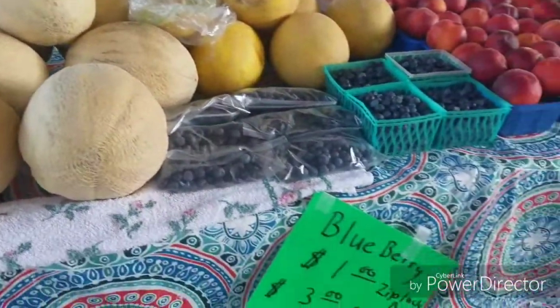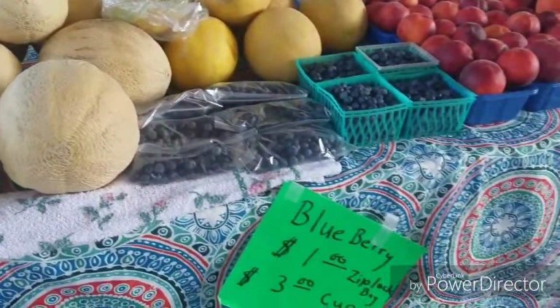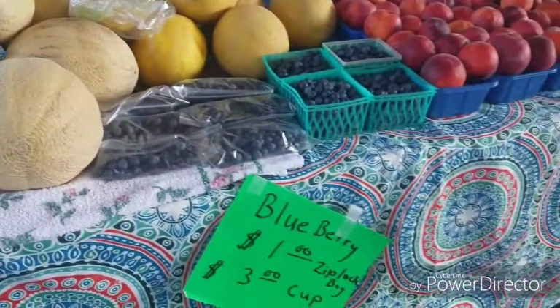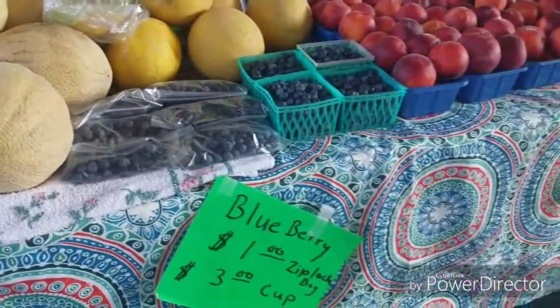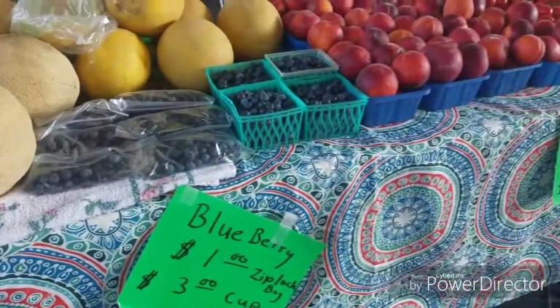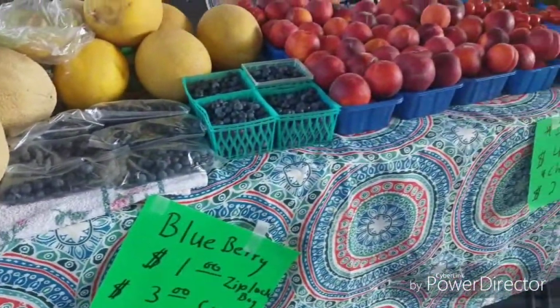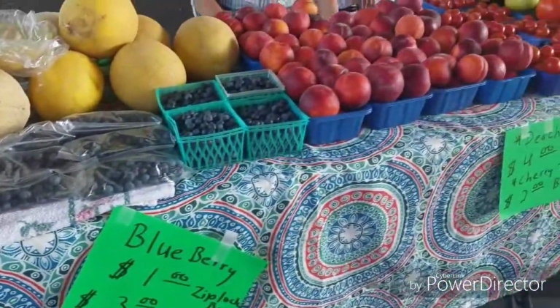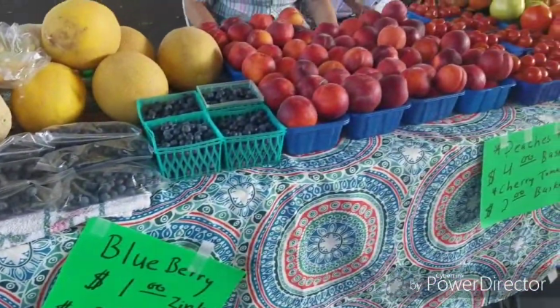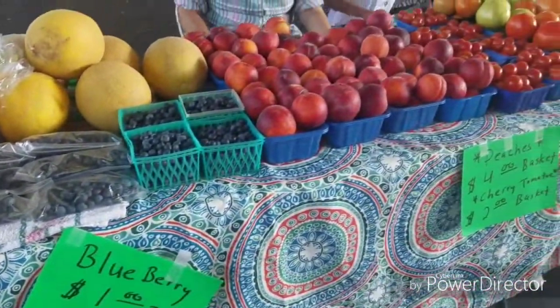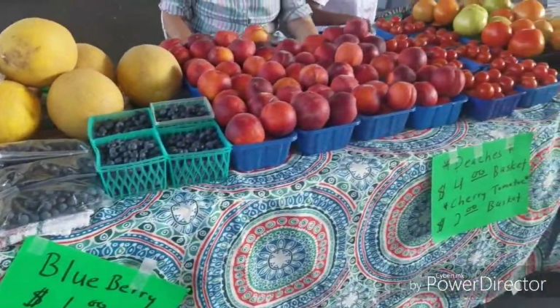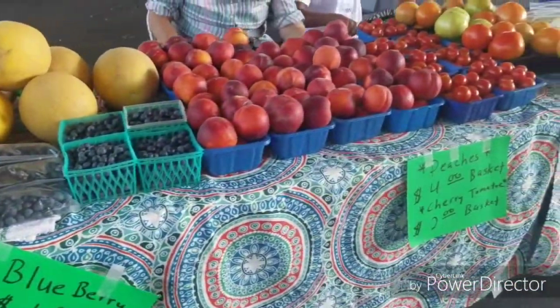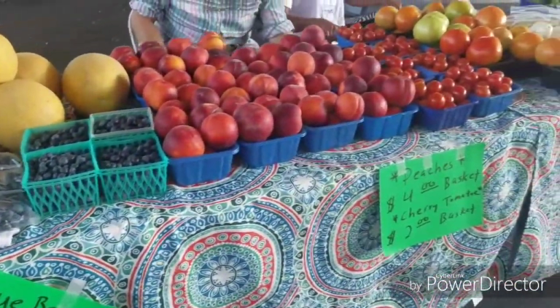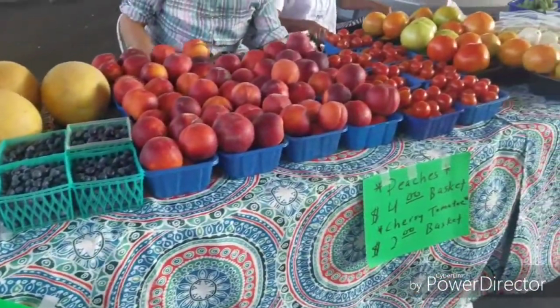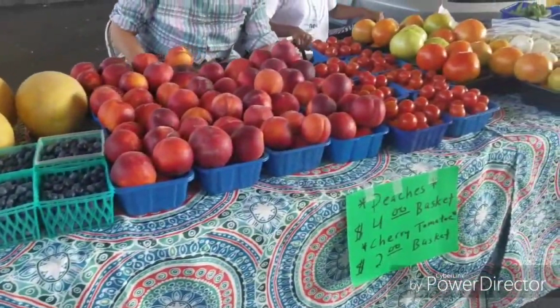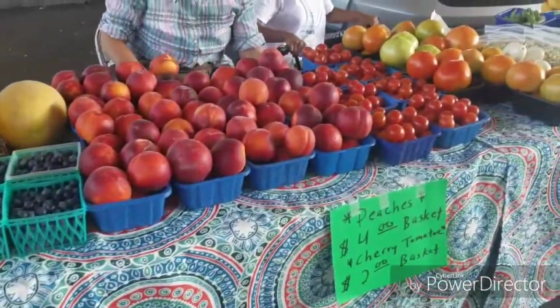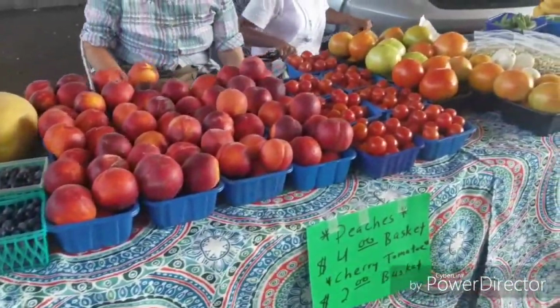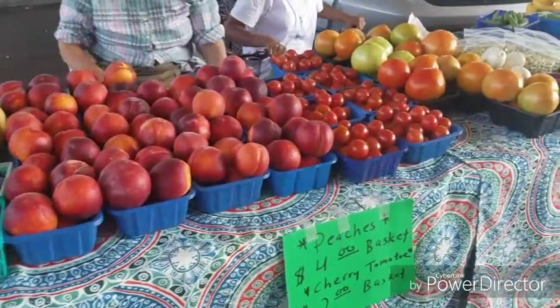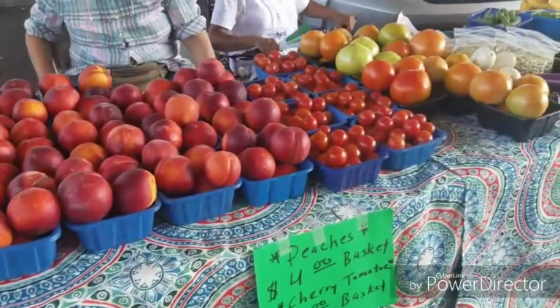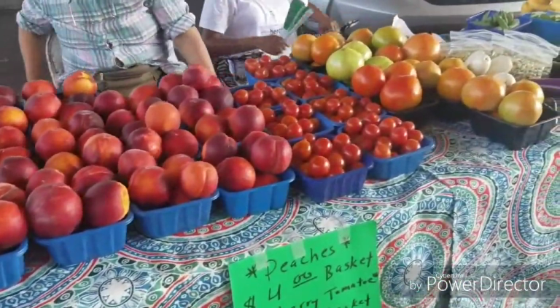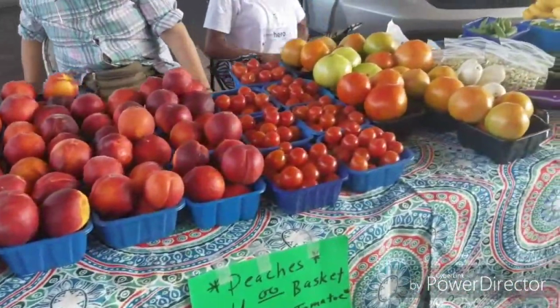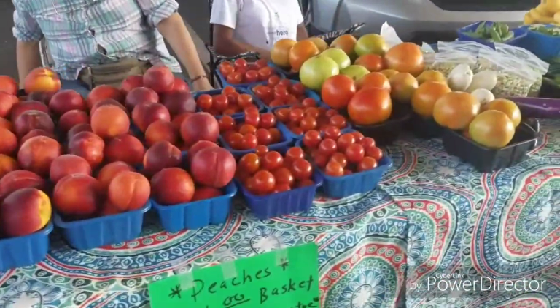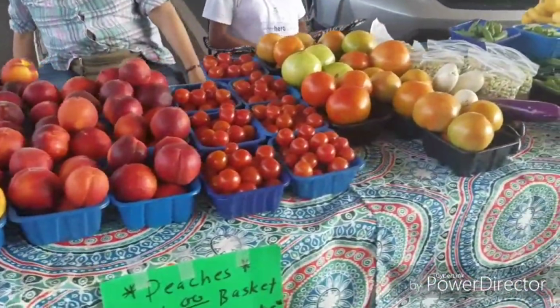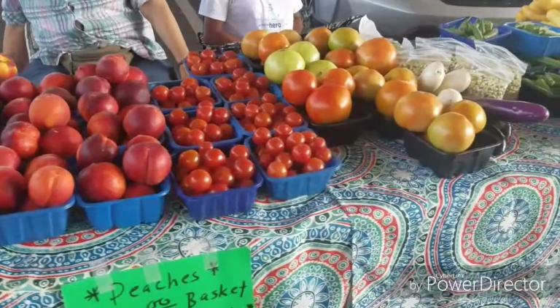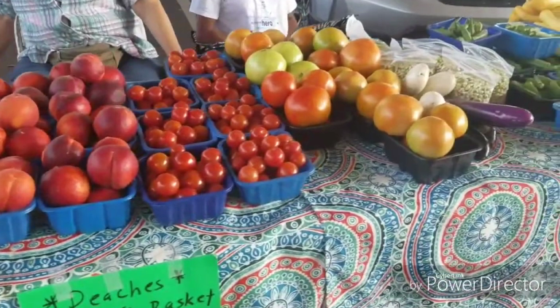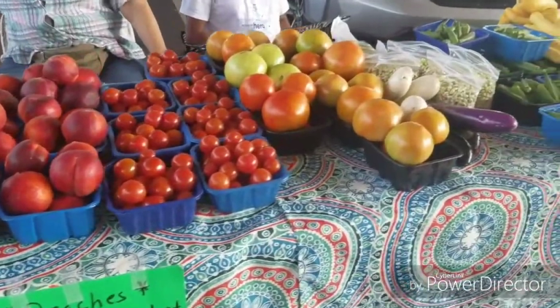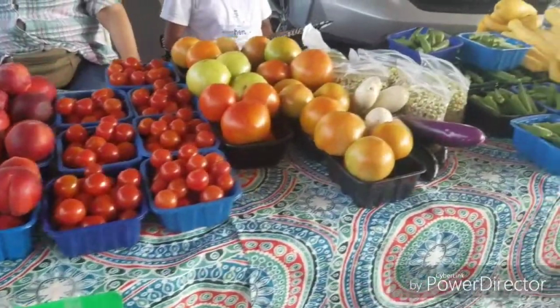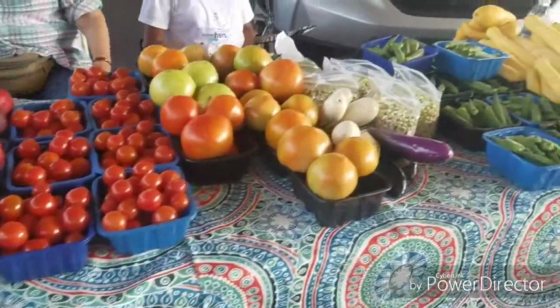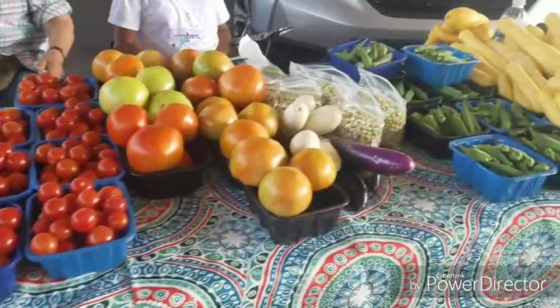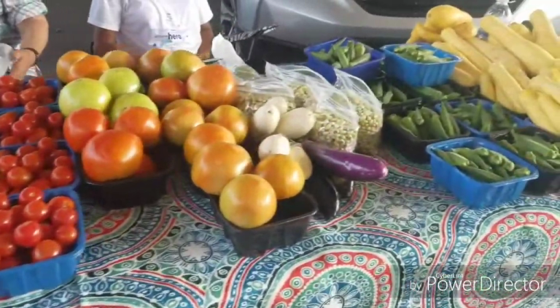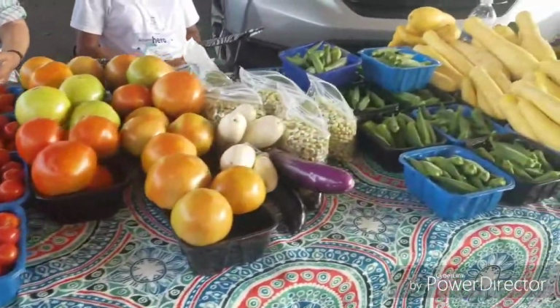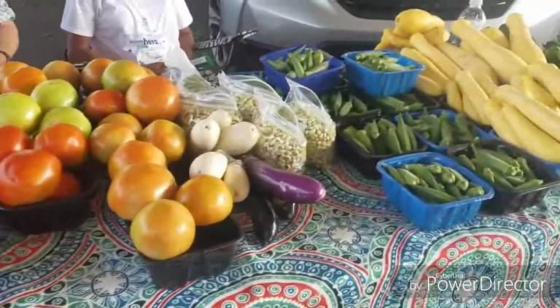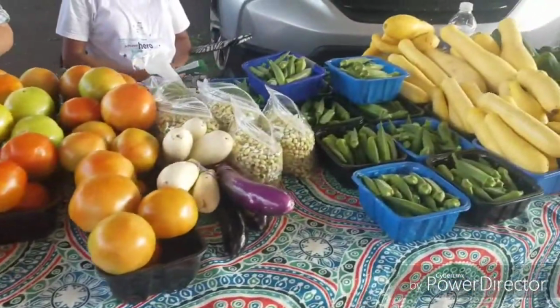Thank you. Farmer's Market, Biloxi, underneath the Hopkins overpass.